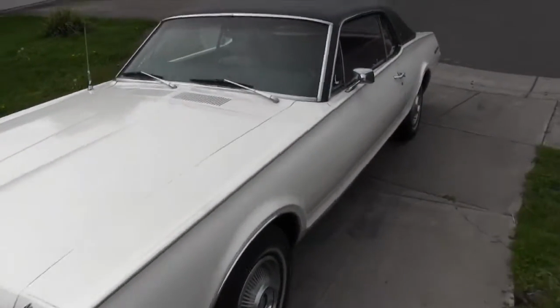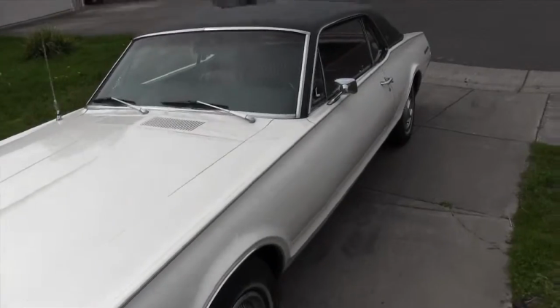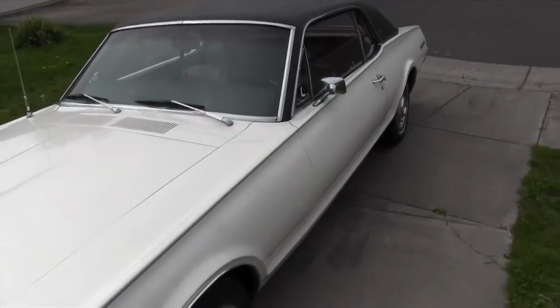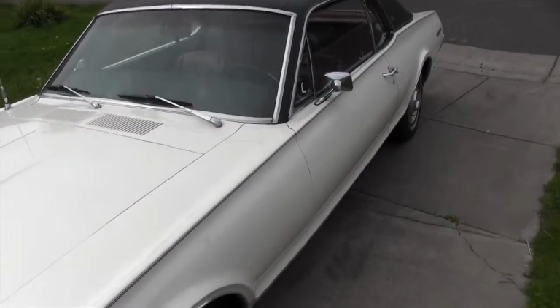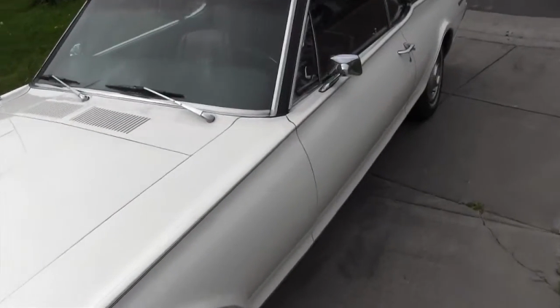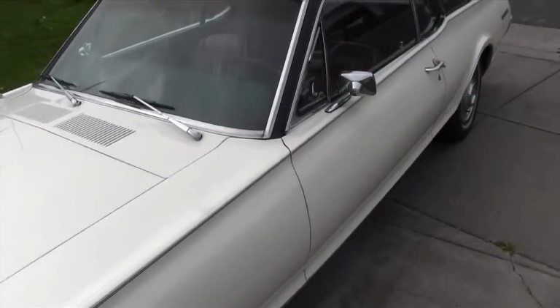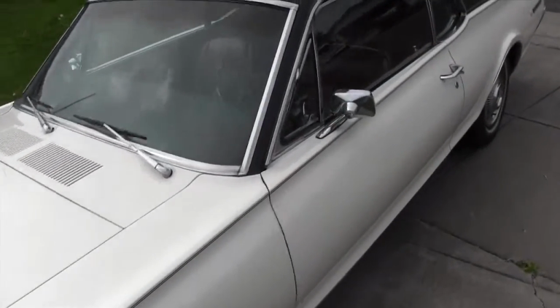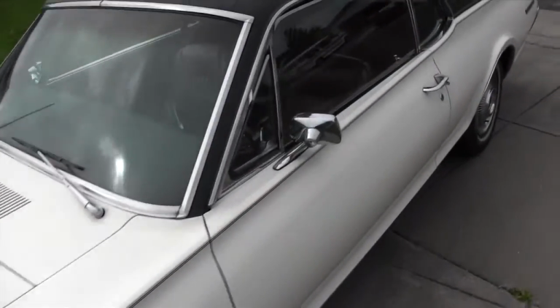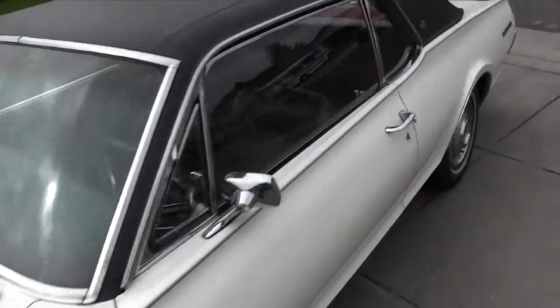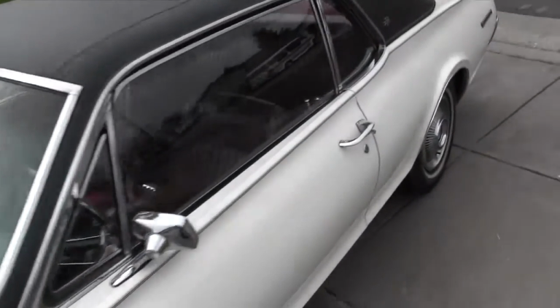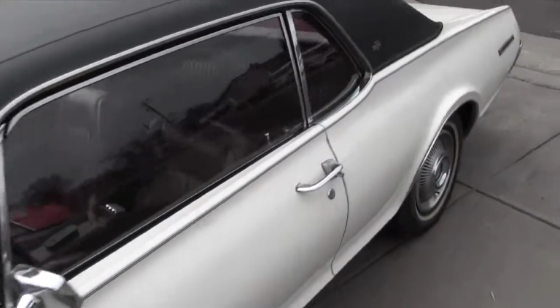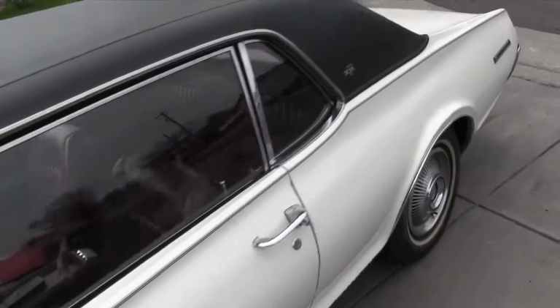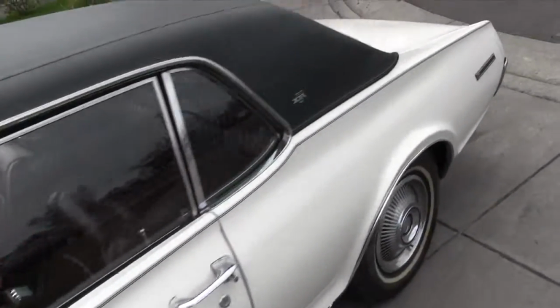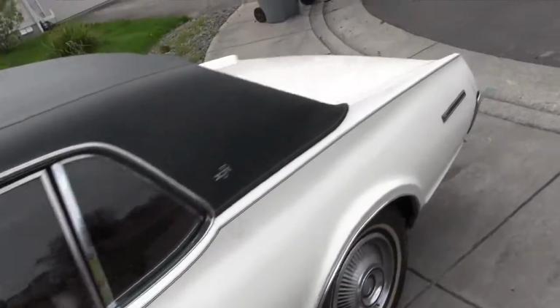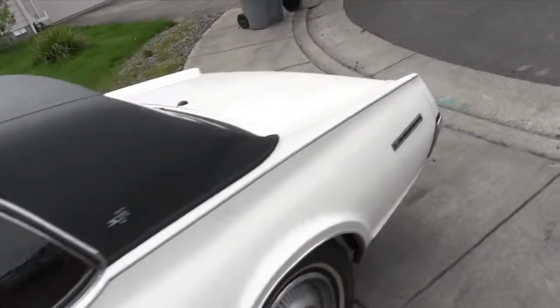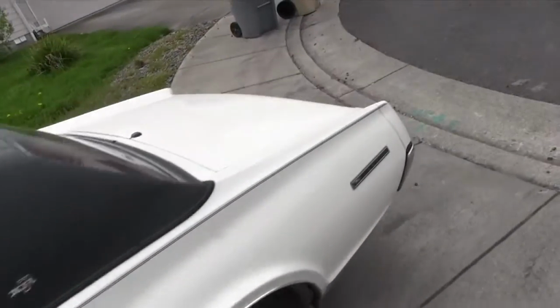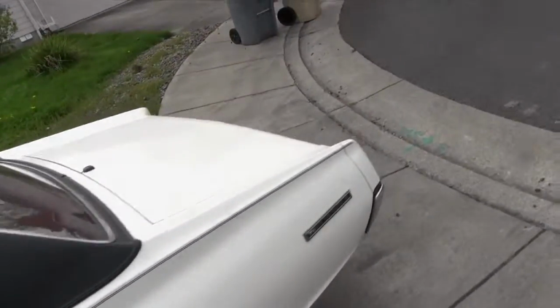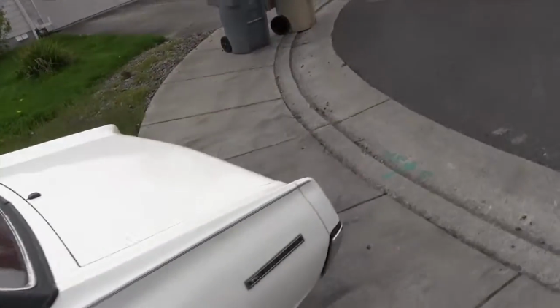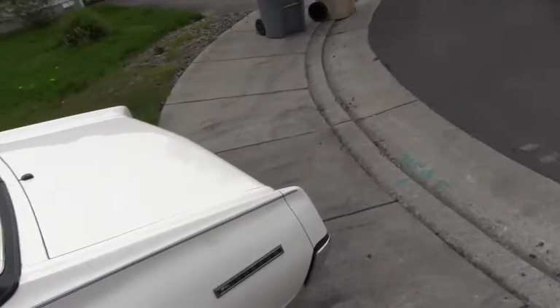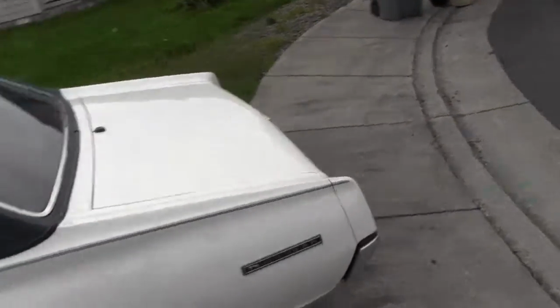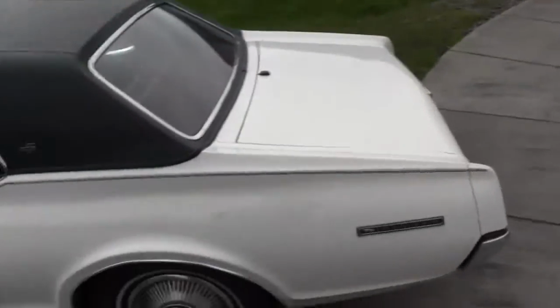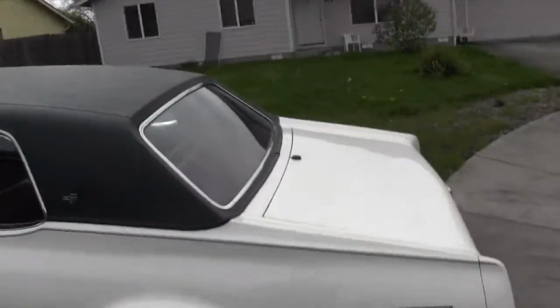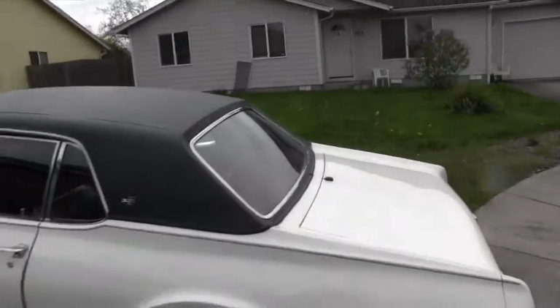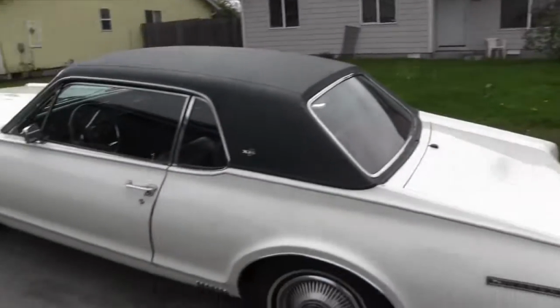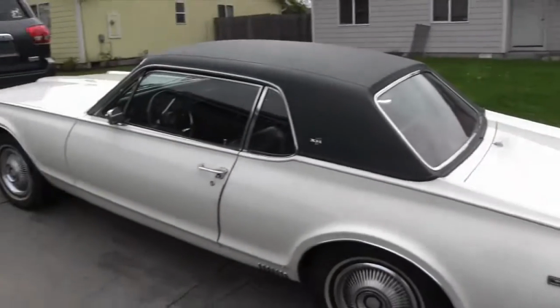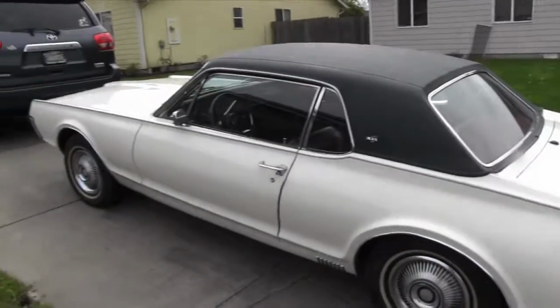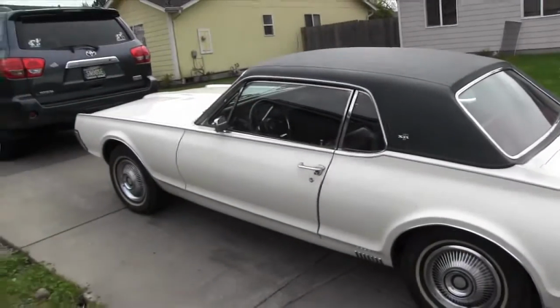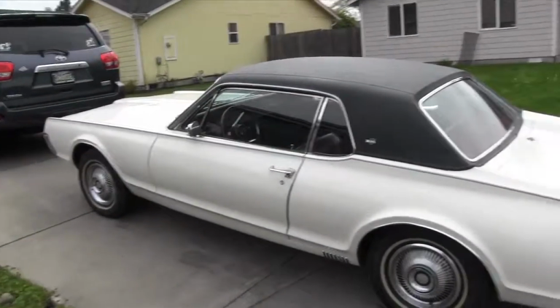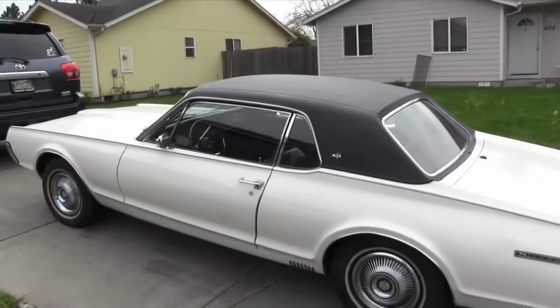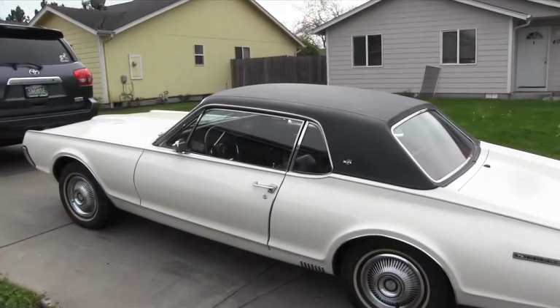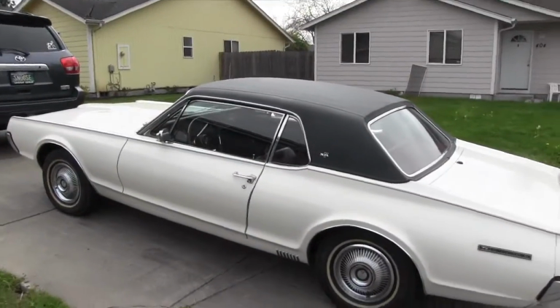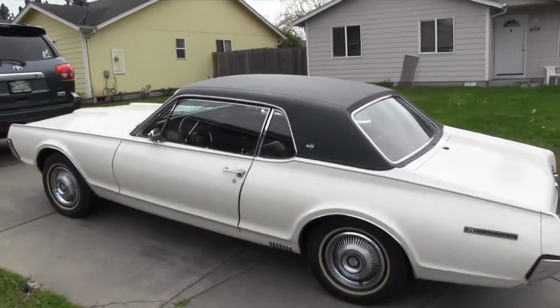After '70, they changed the front end, and it was just never quite the same after that. But to me, this is one of the most classic cars that Ford ever built.